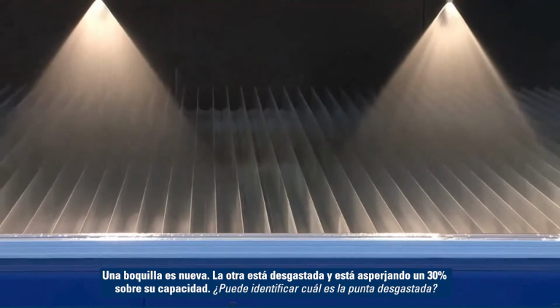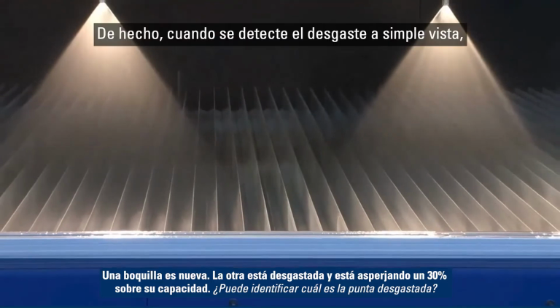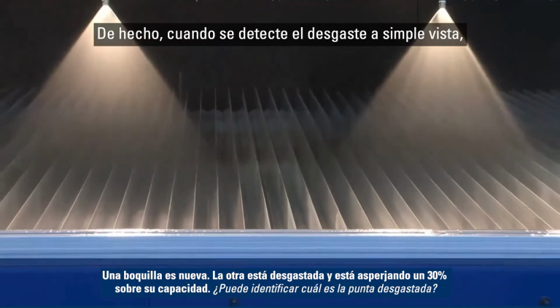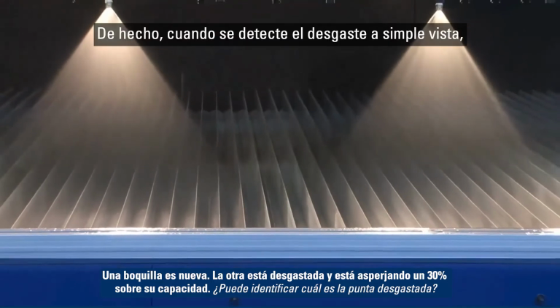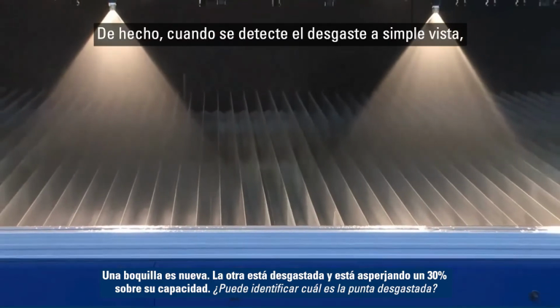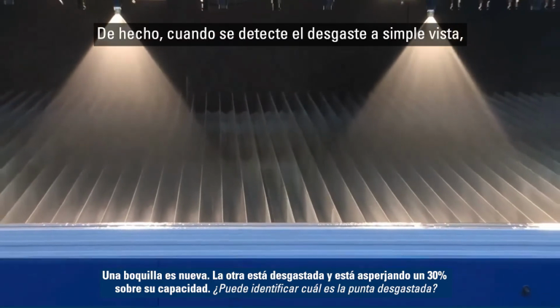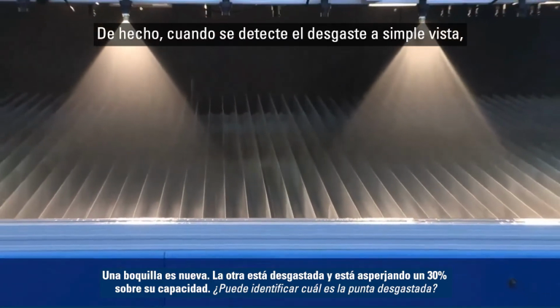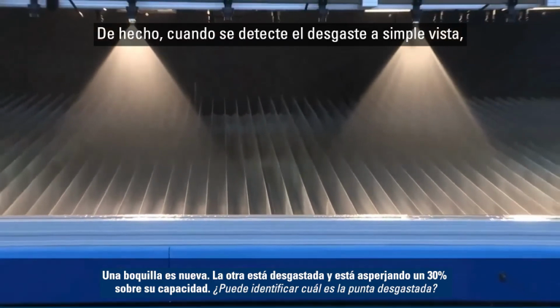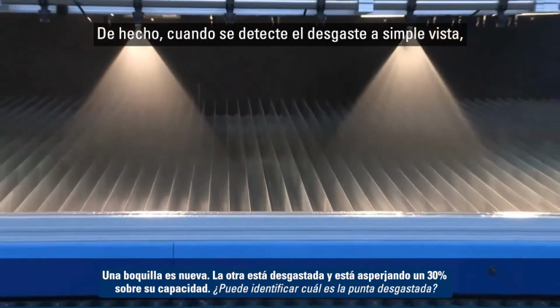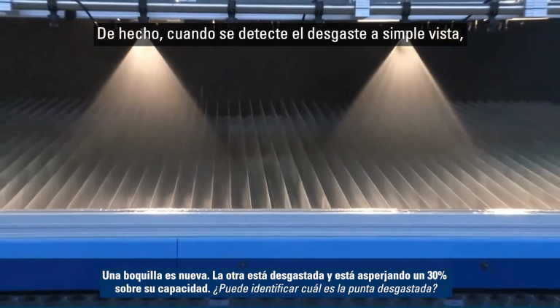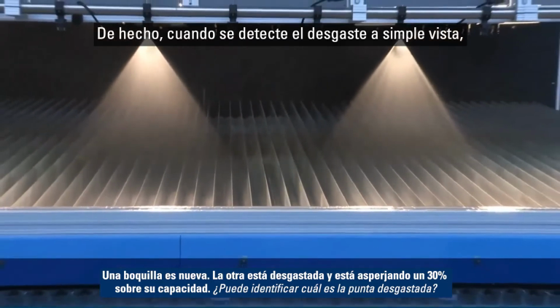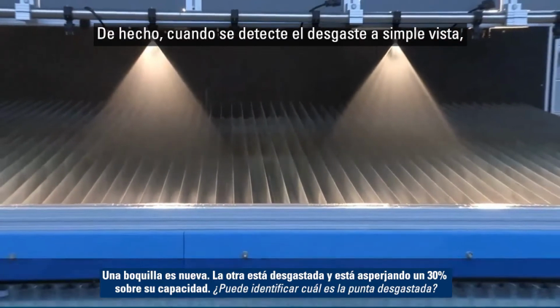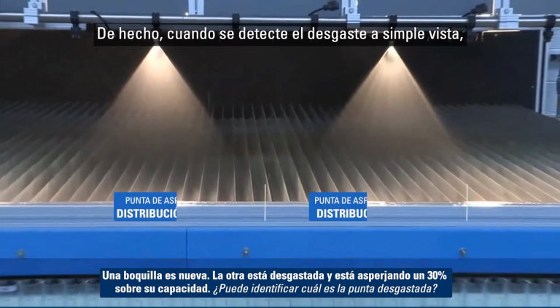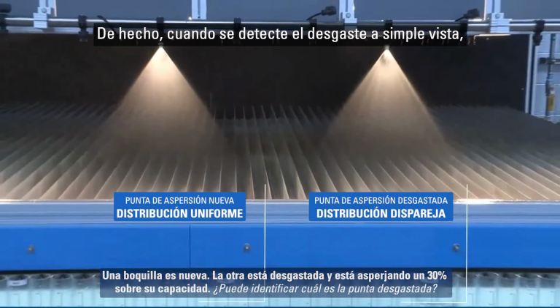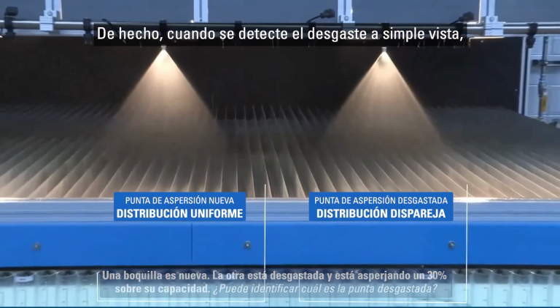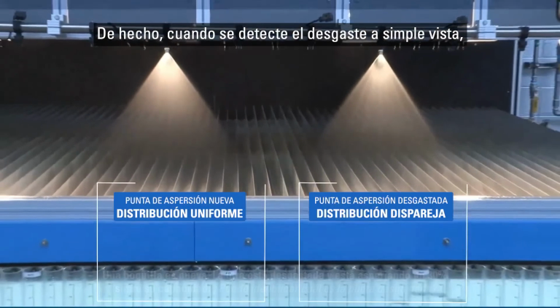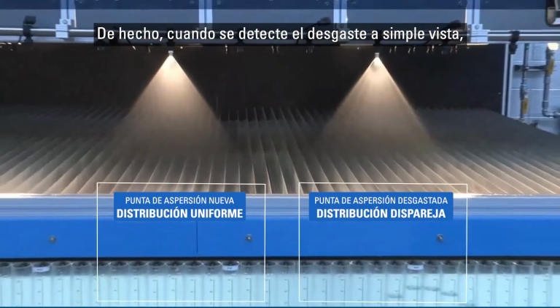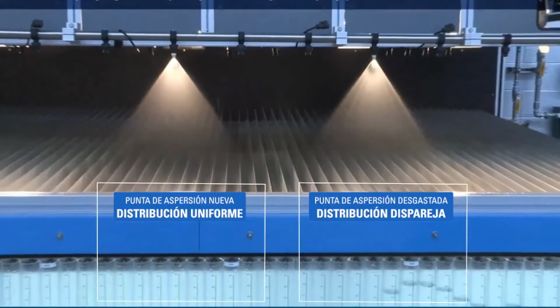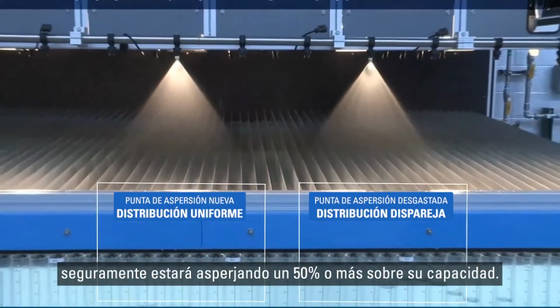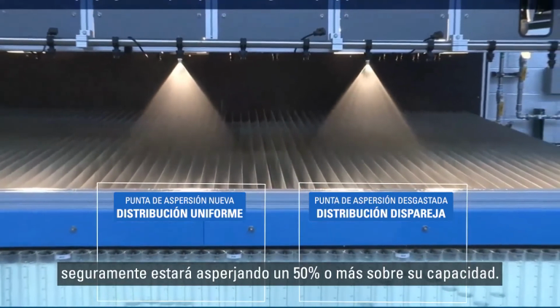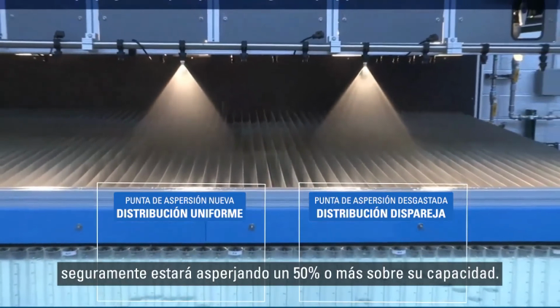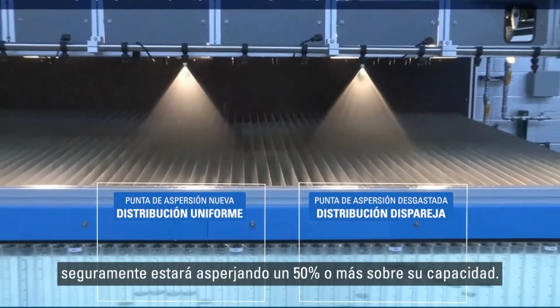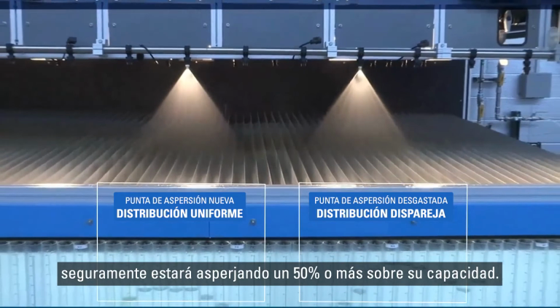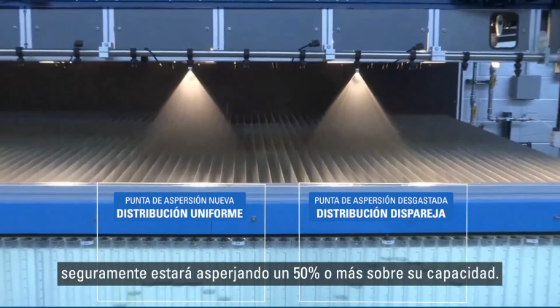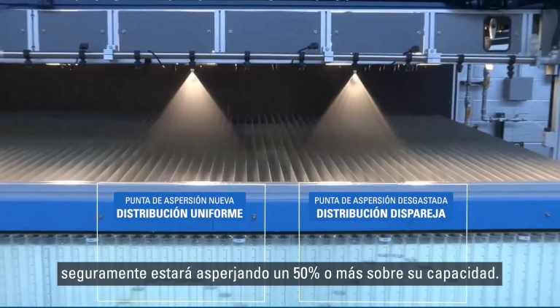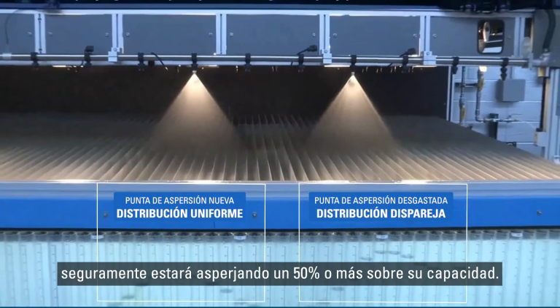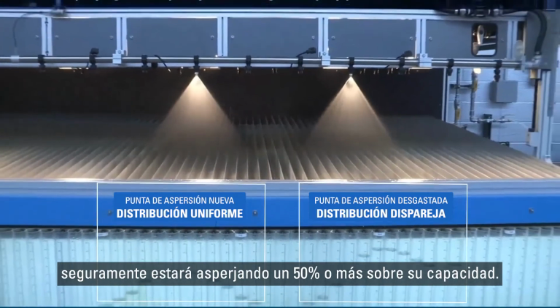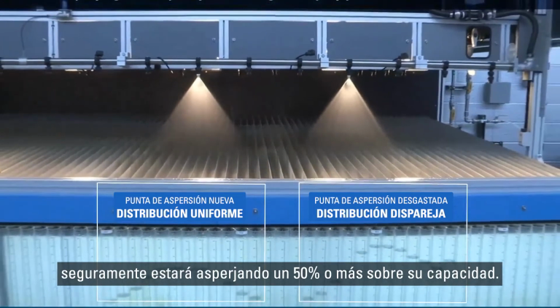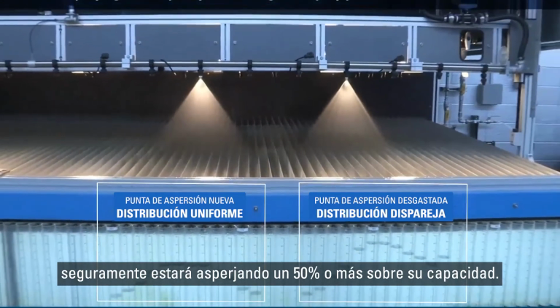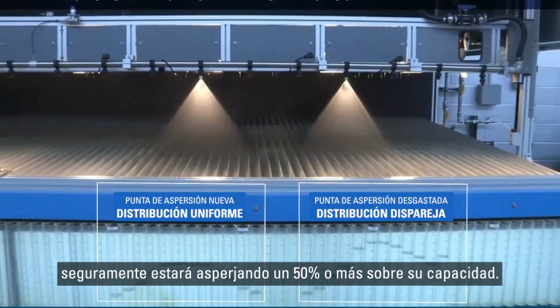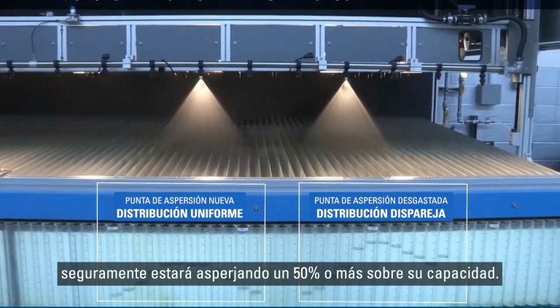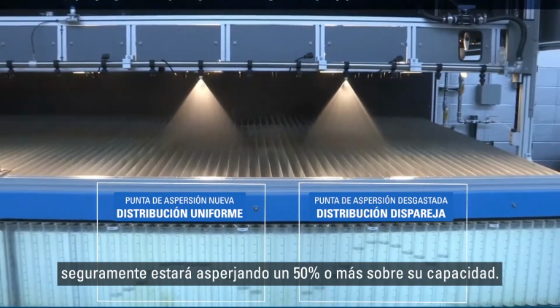In fact, by the time you can detect a problem with the spray pattern visually, the nozzle is likely spraying 50% or more over capacity.